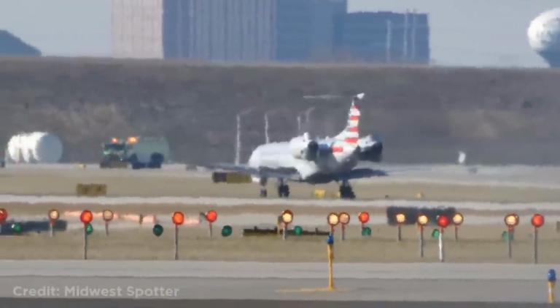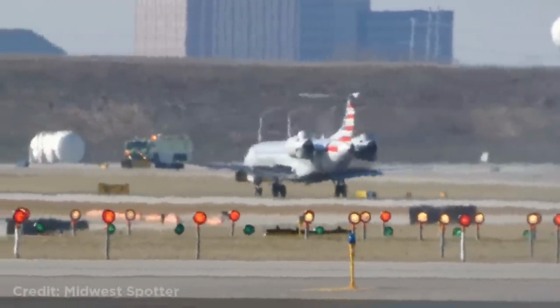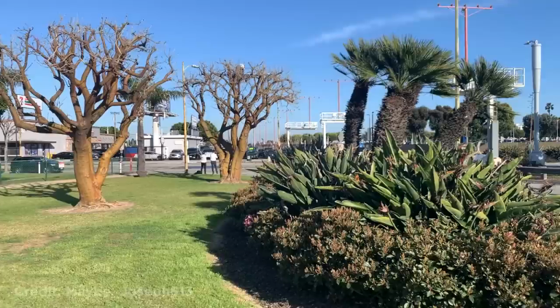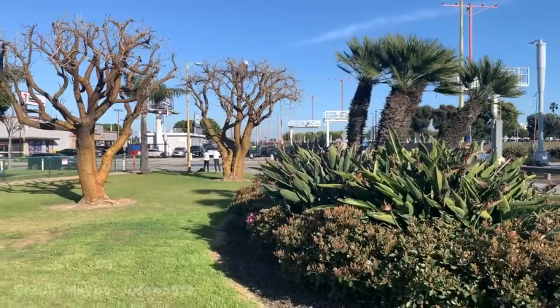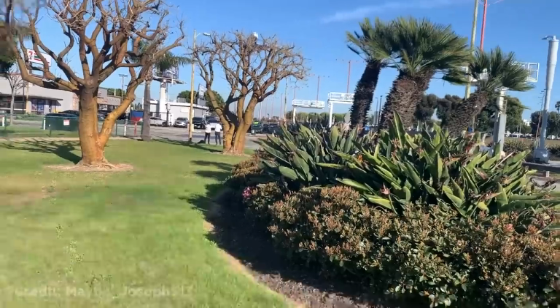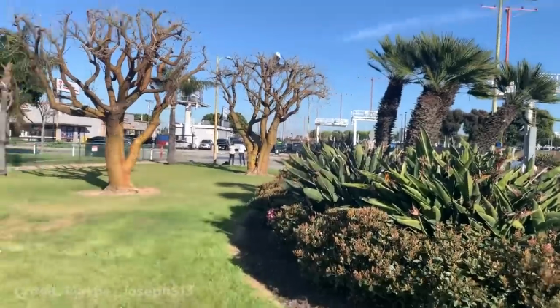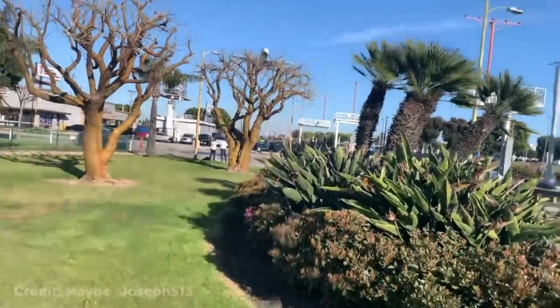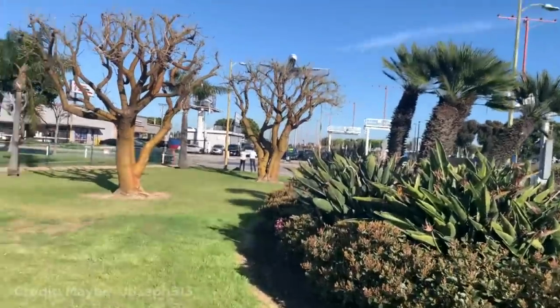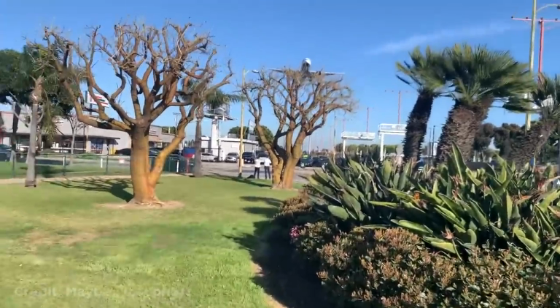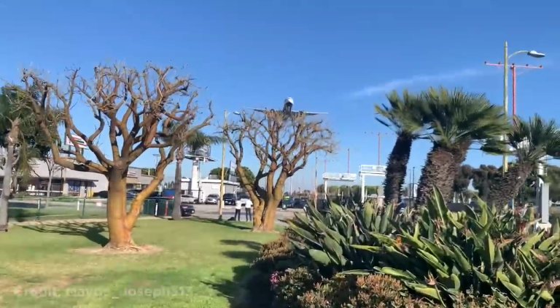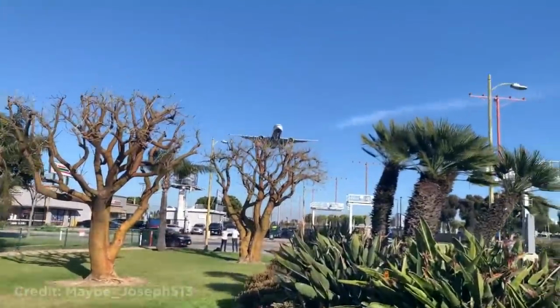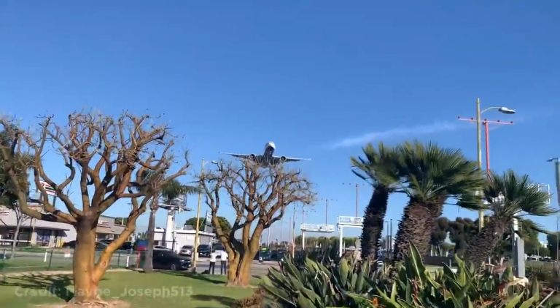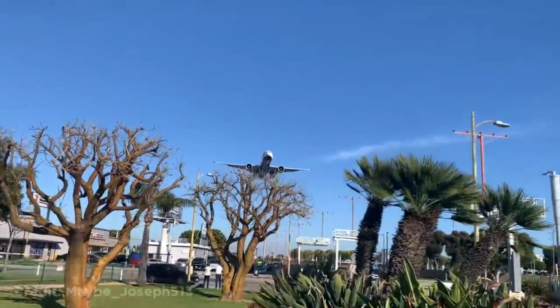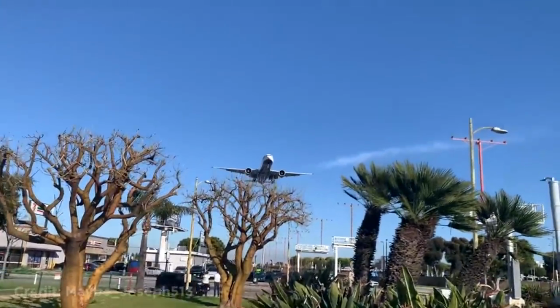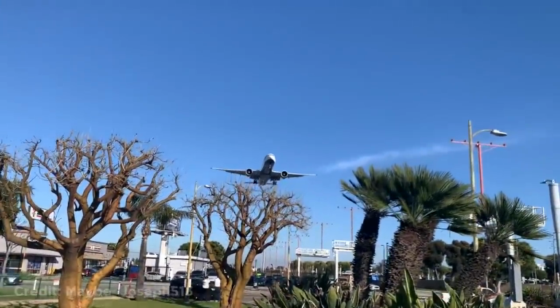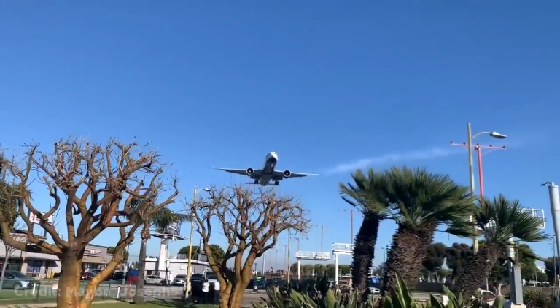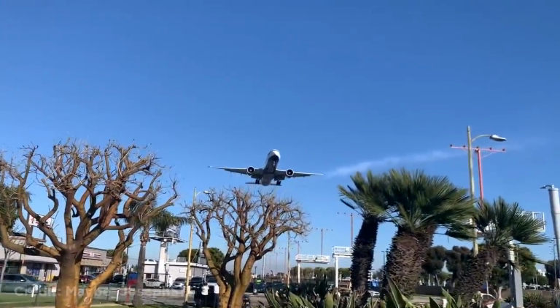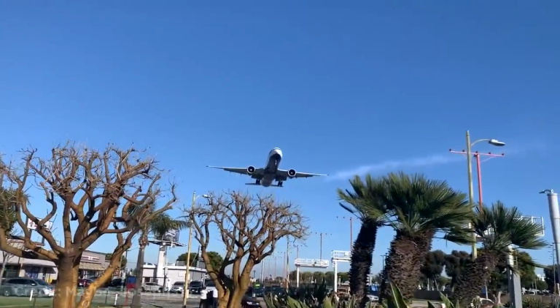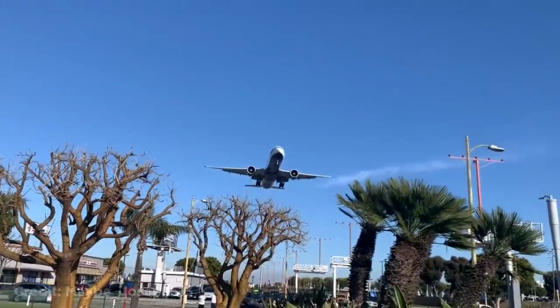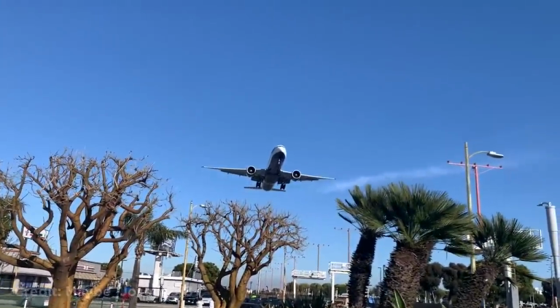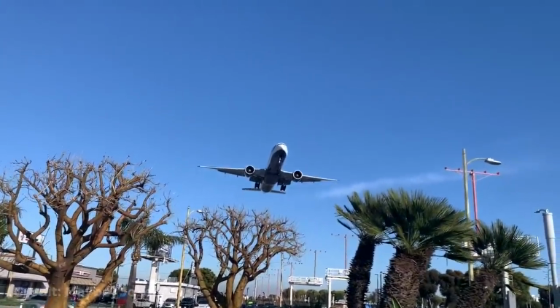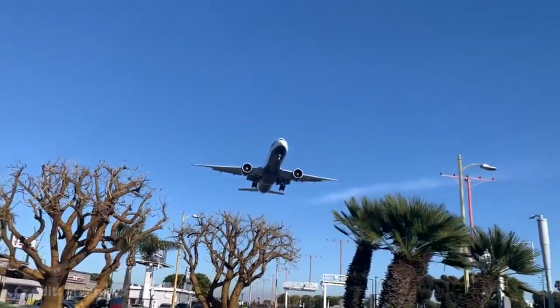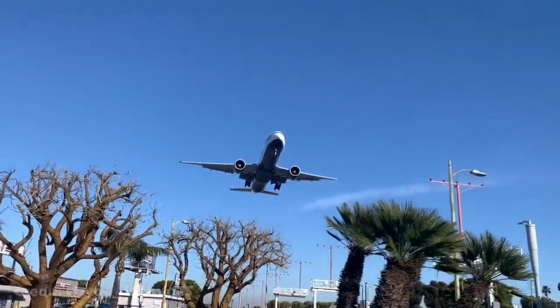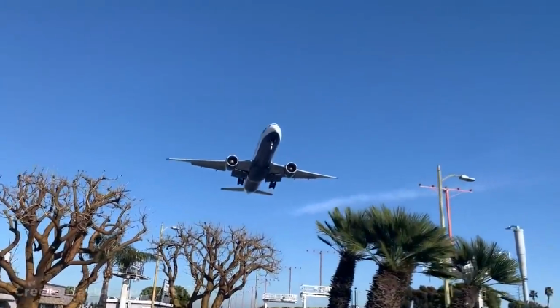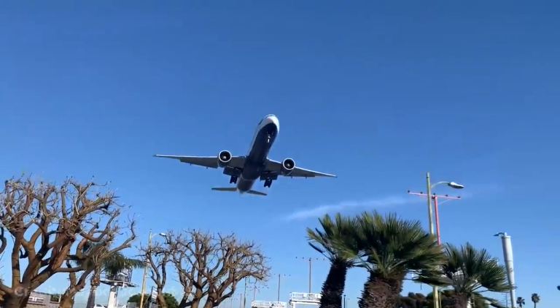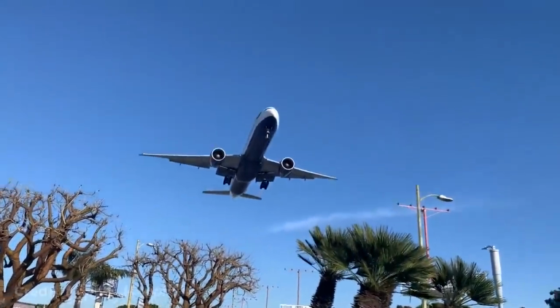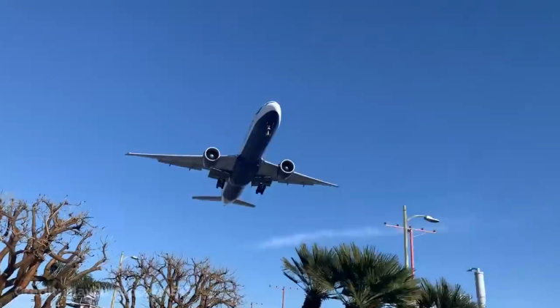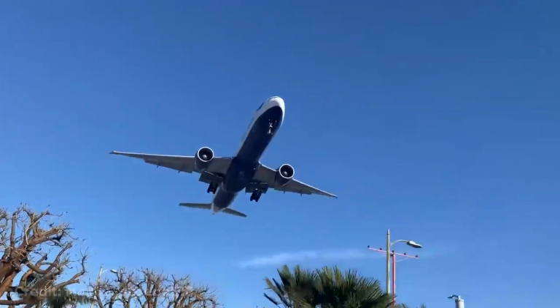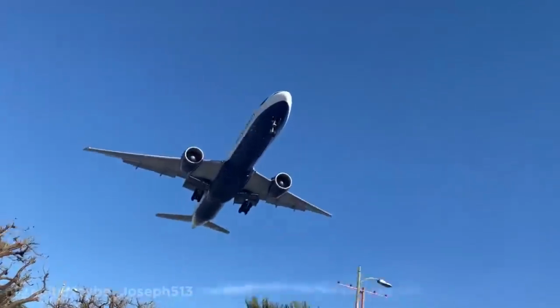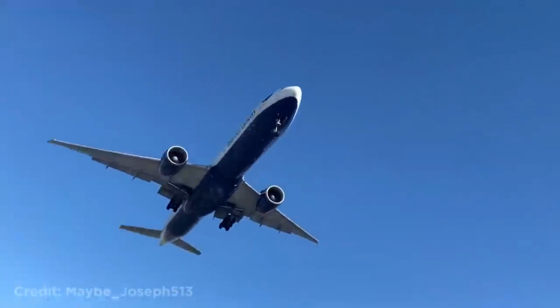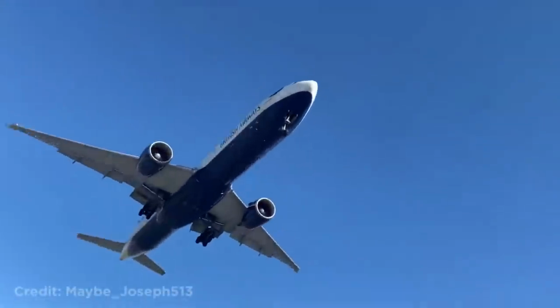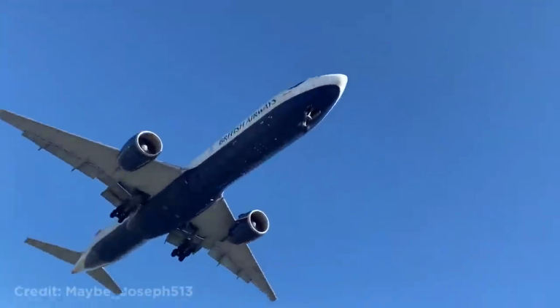This person was outside of LAX airport when a plane came in for landing just above them.